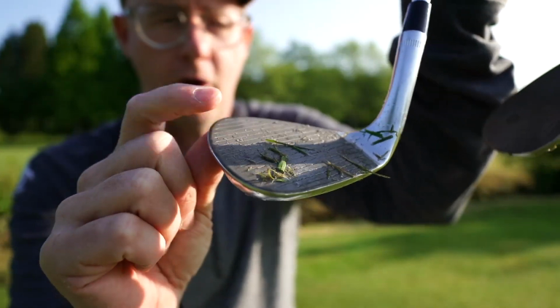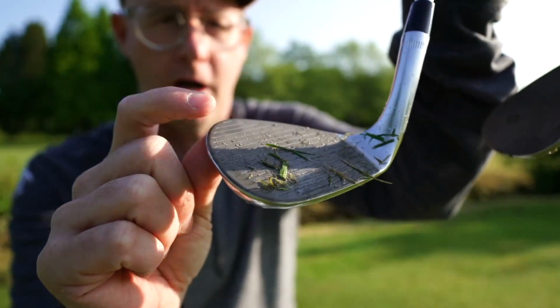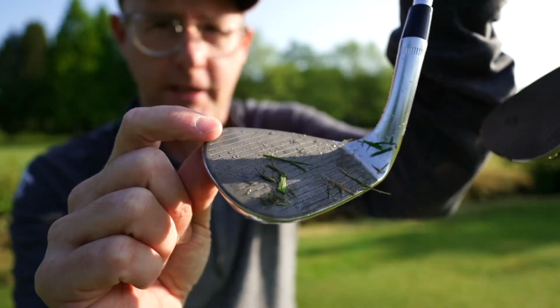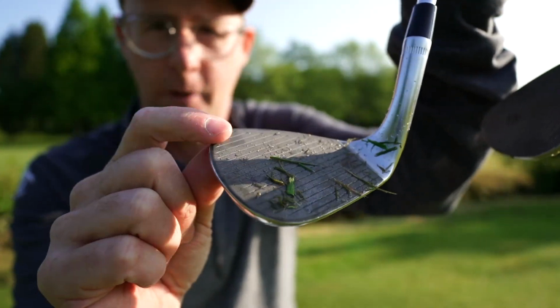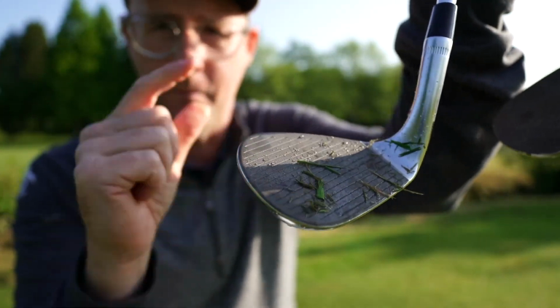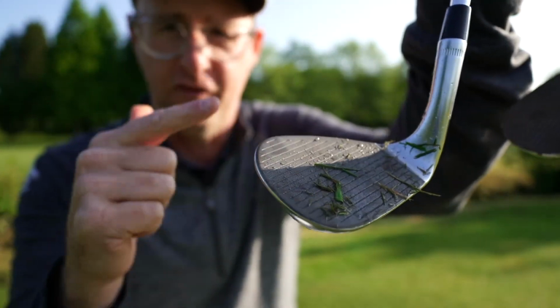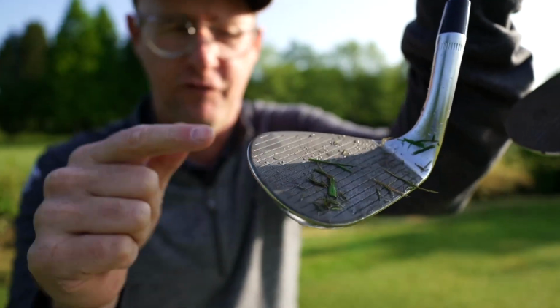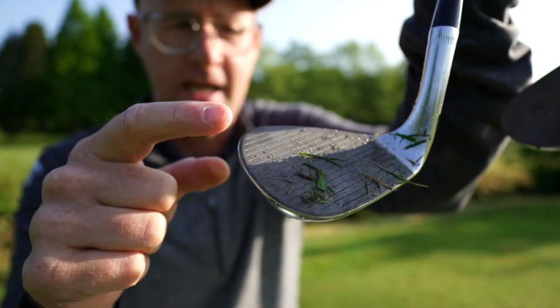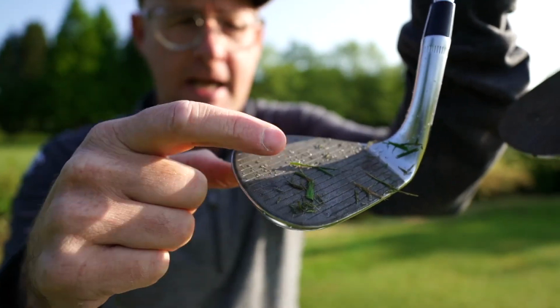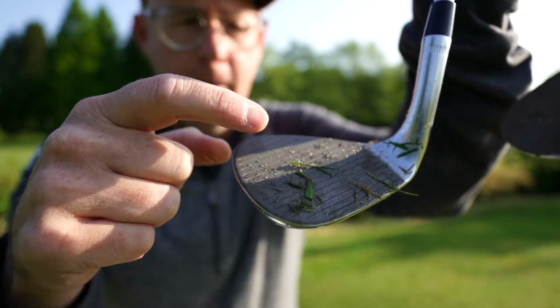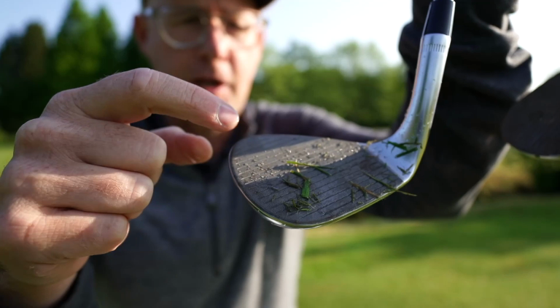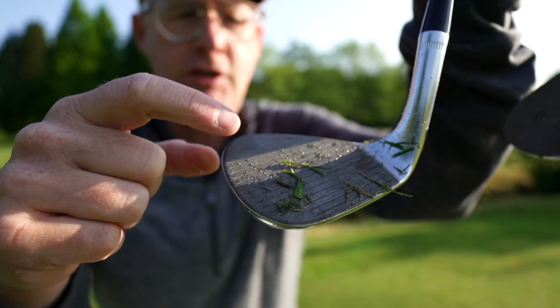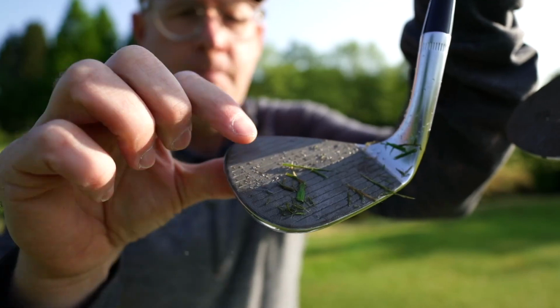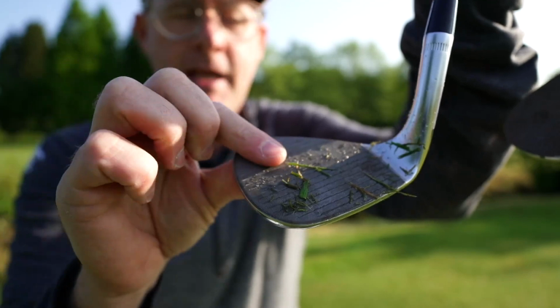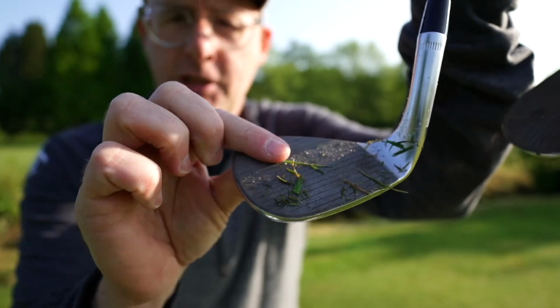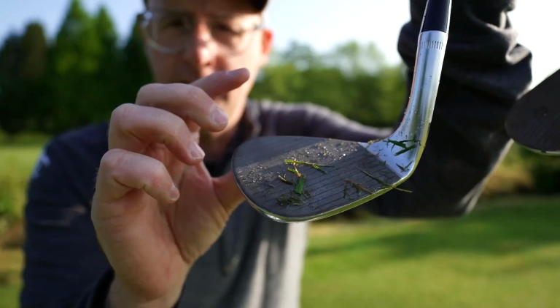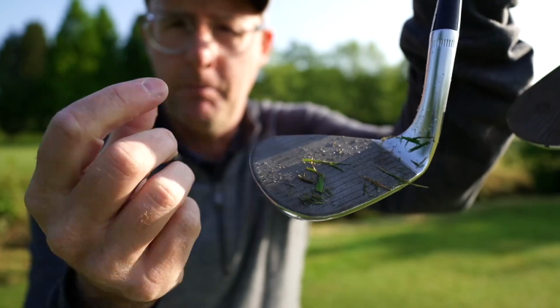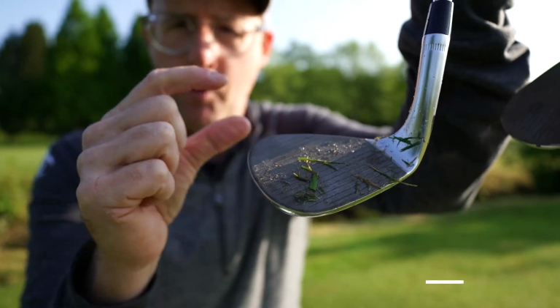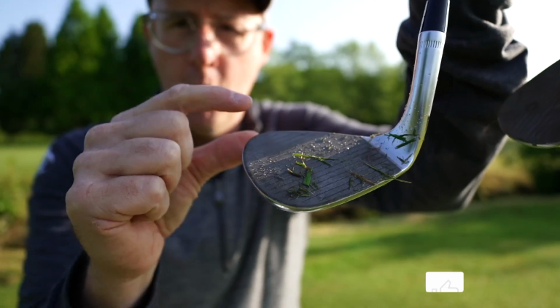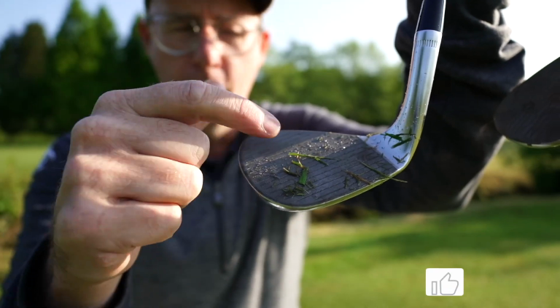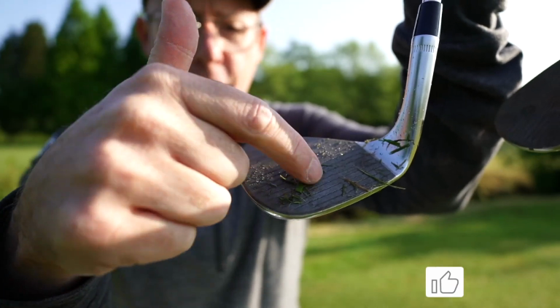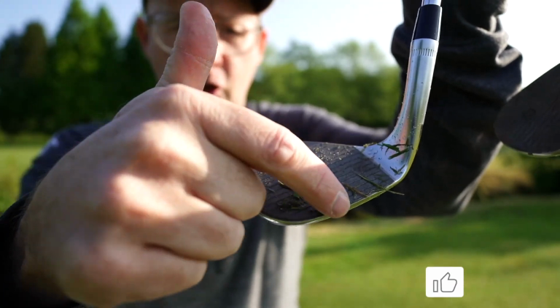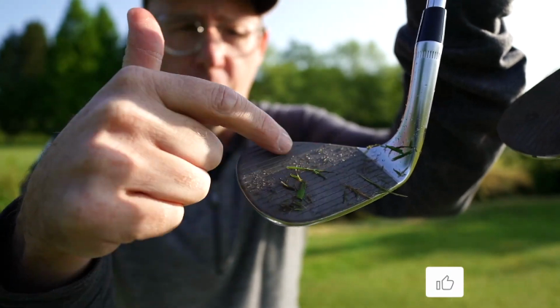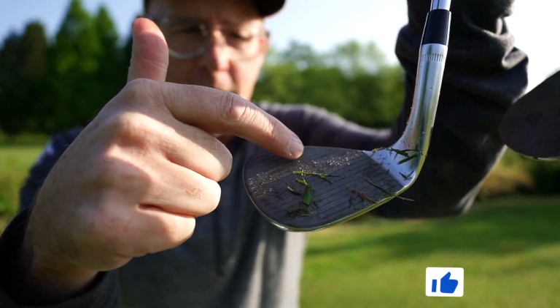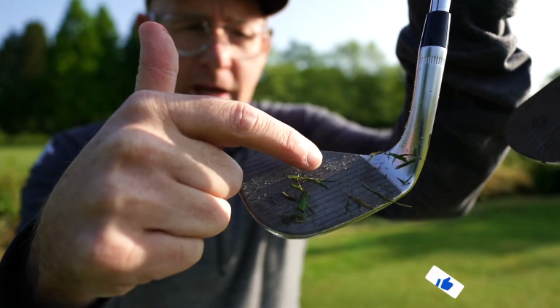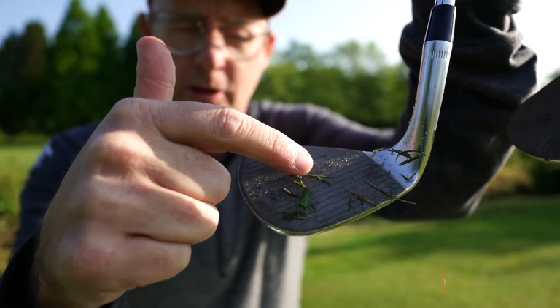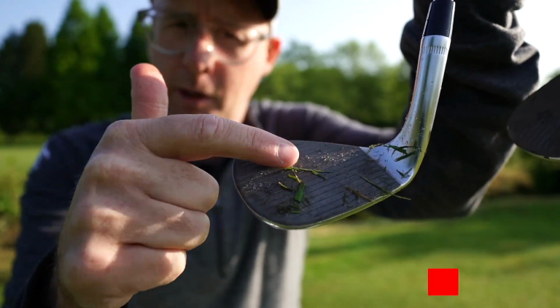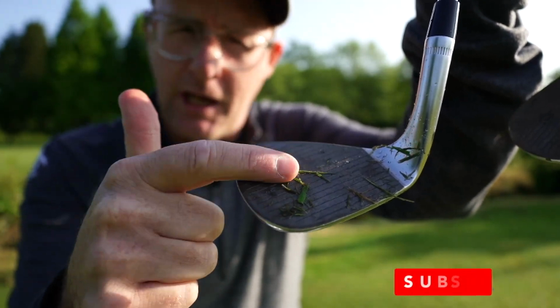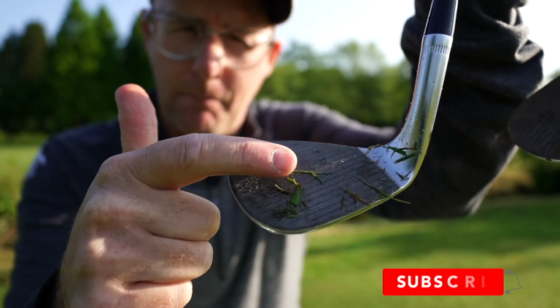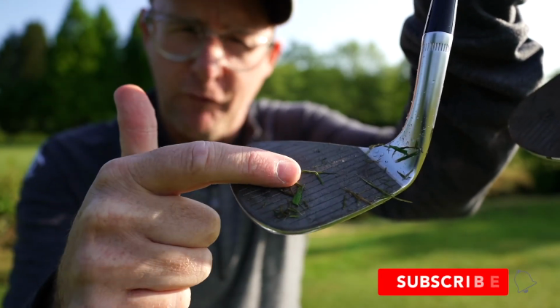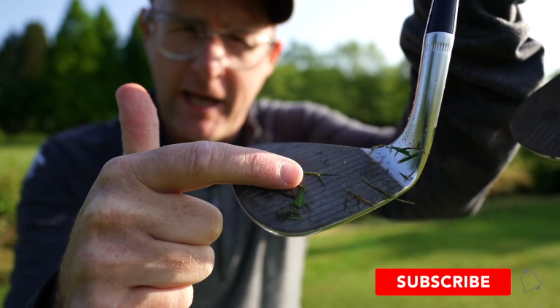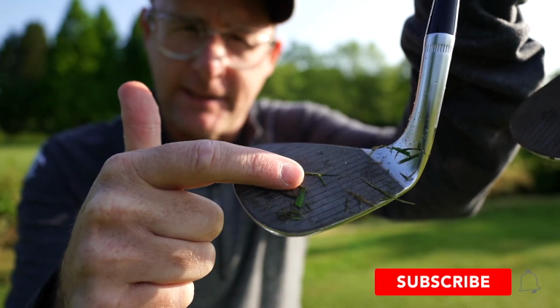I've got a high toe in my 50-degree because there's just a little bit more oomph at the top for when you get those ones up the face.